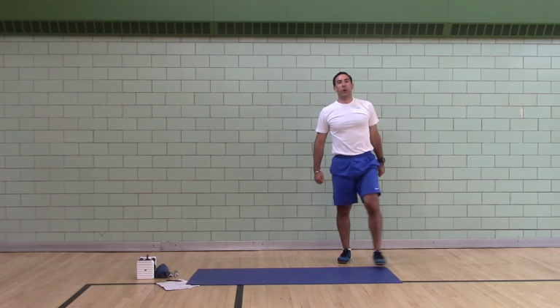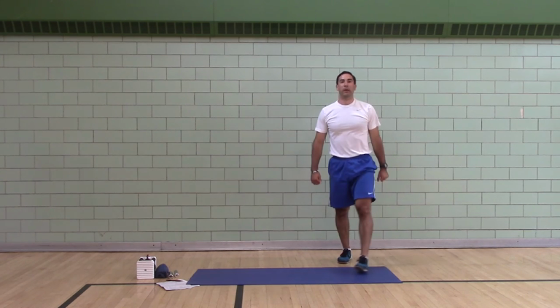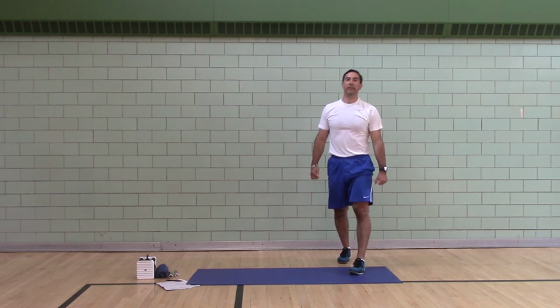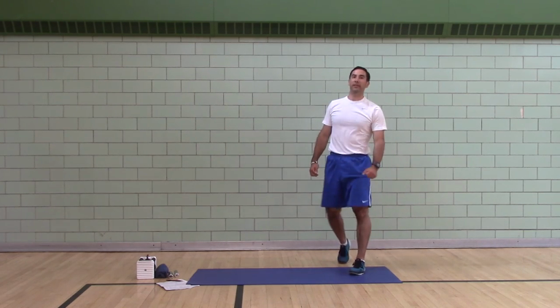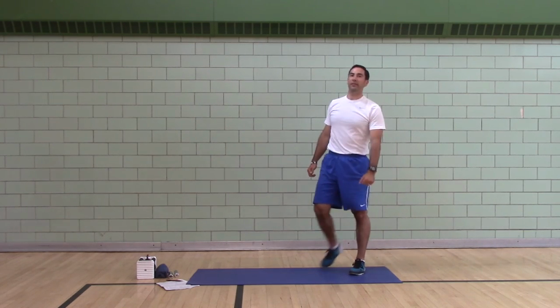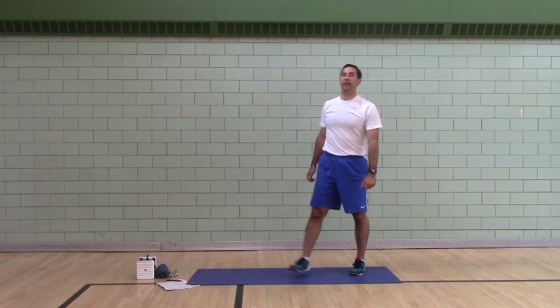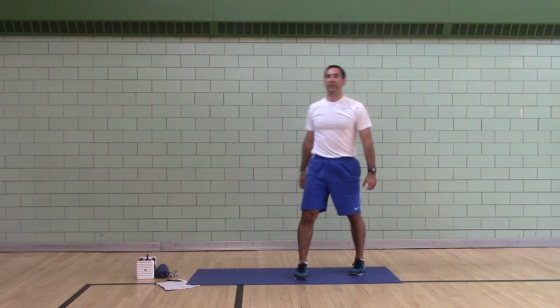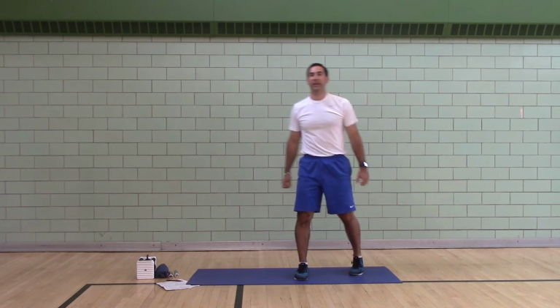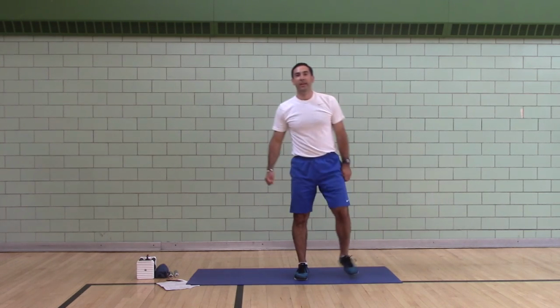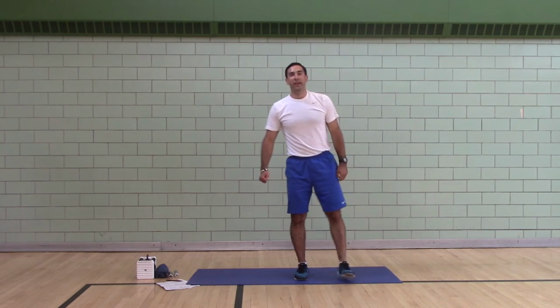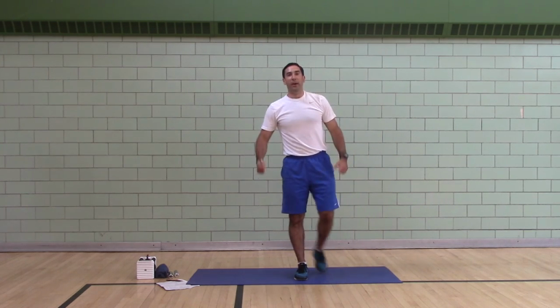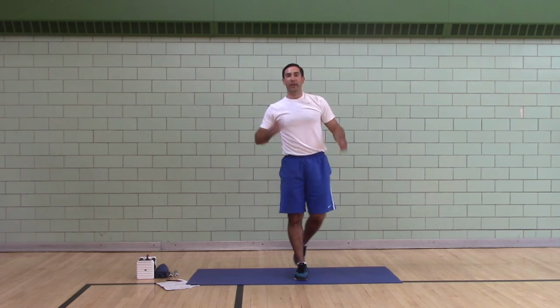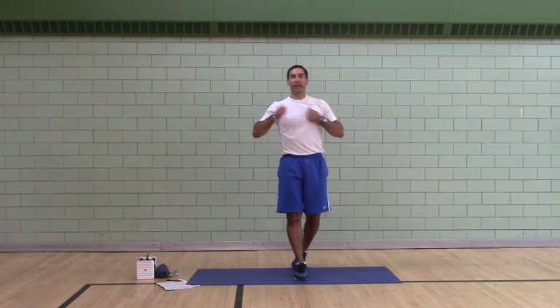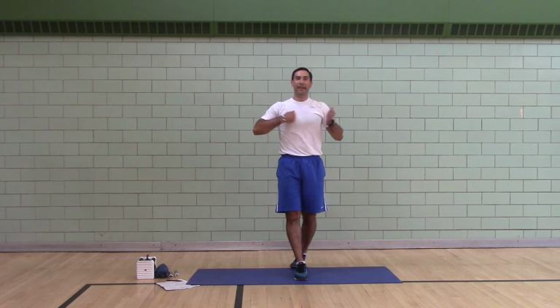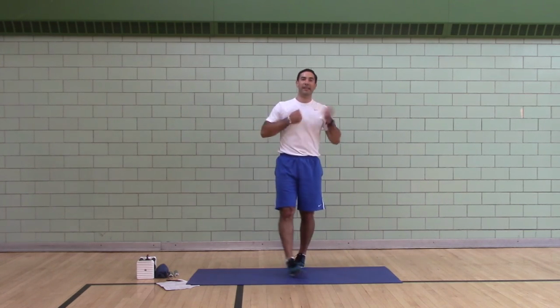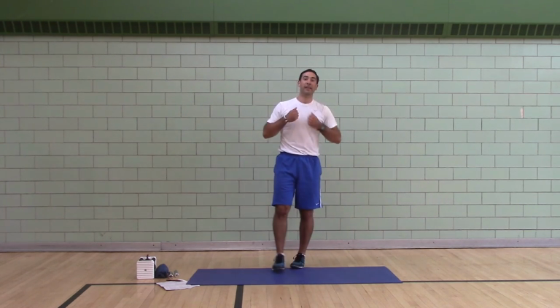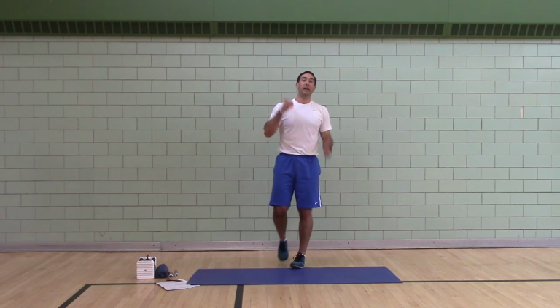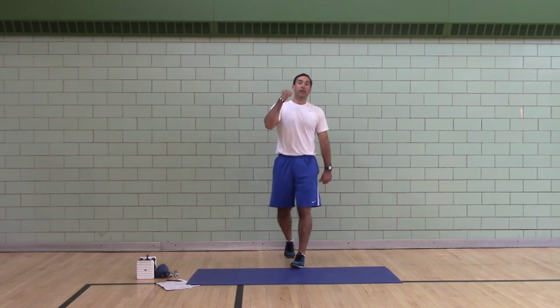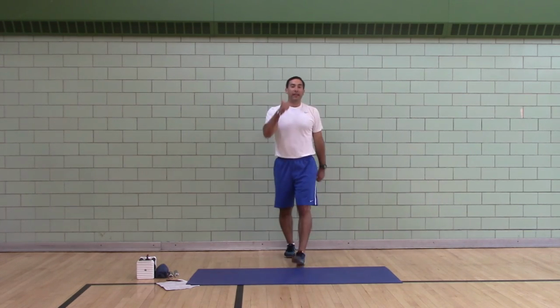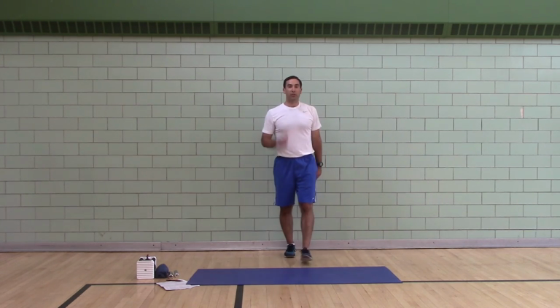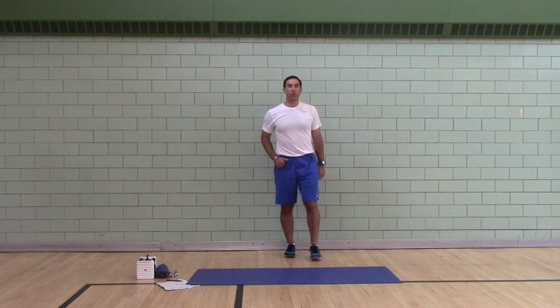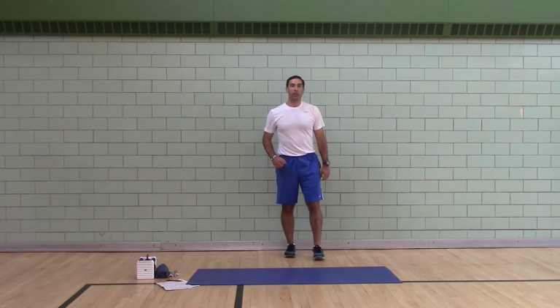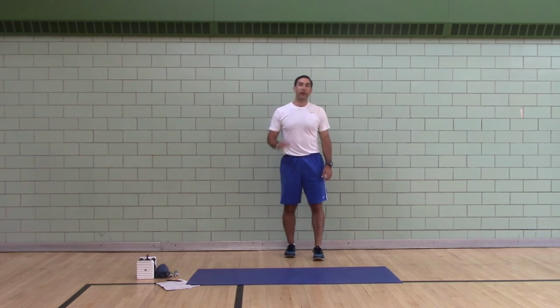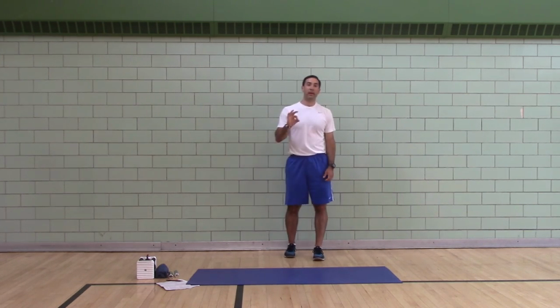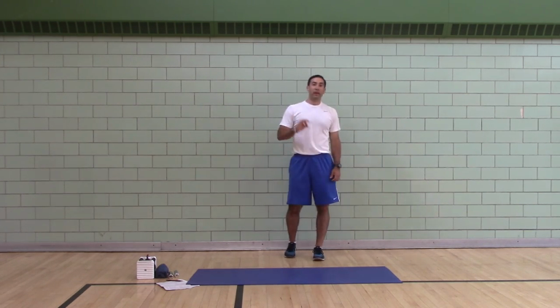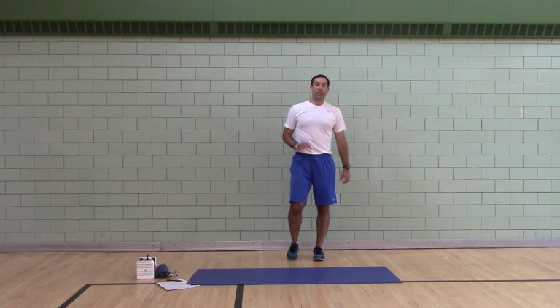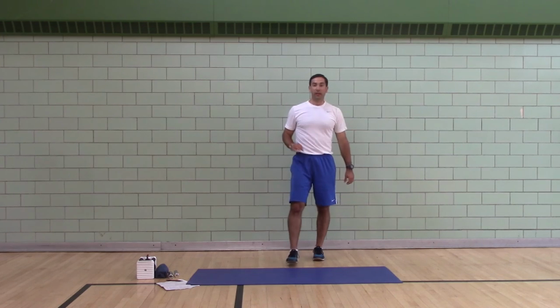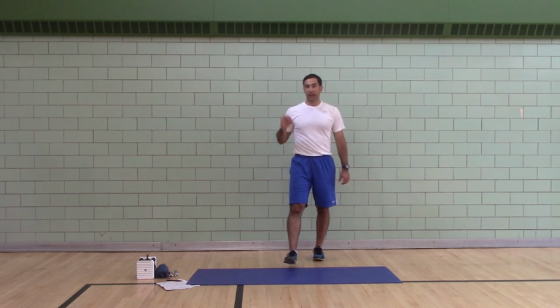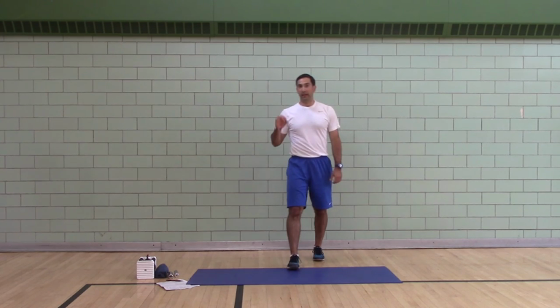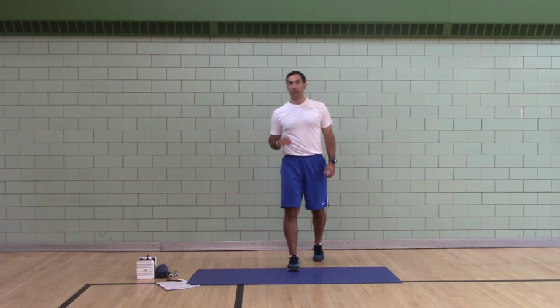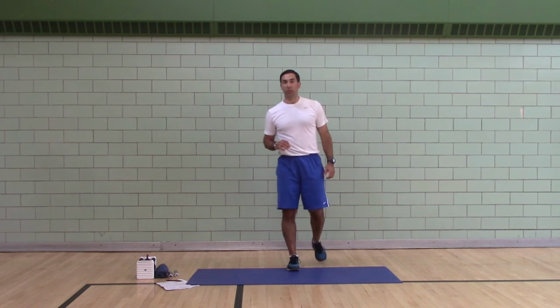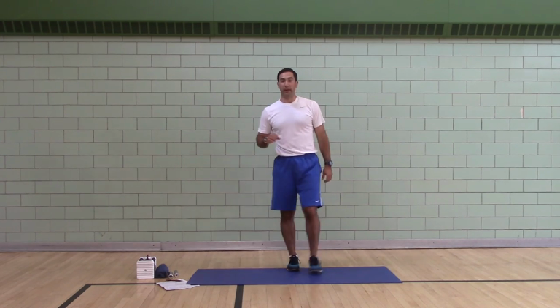Not soon enough. Okay, that's the warm-up. Good luck — here comes the workout.